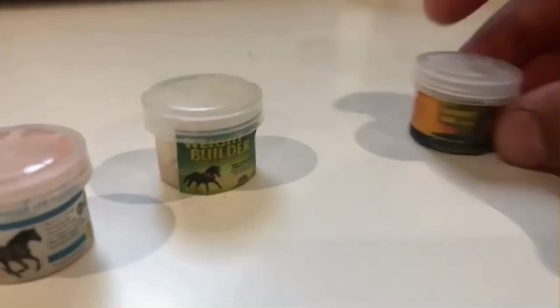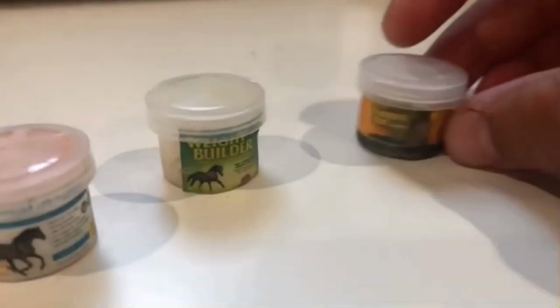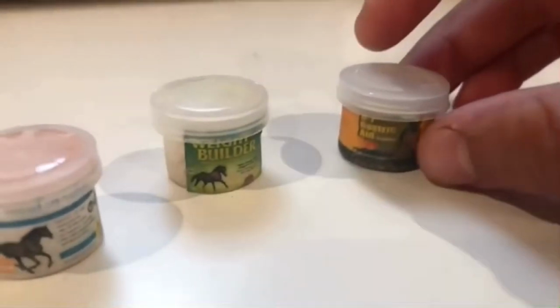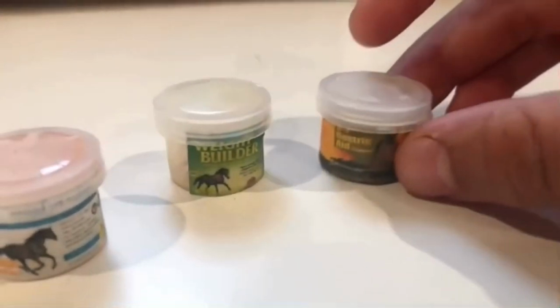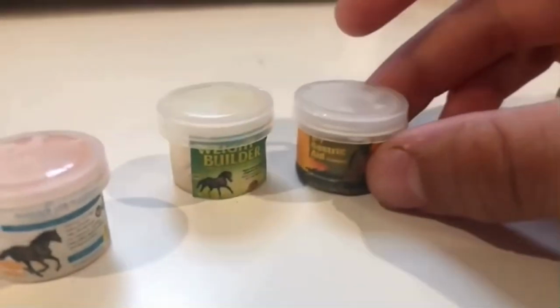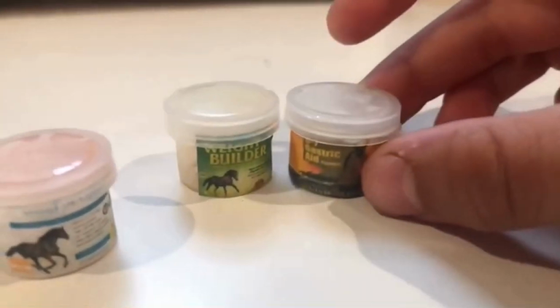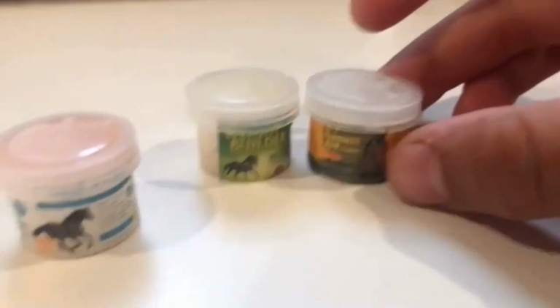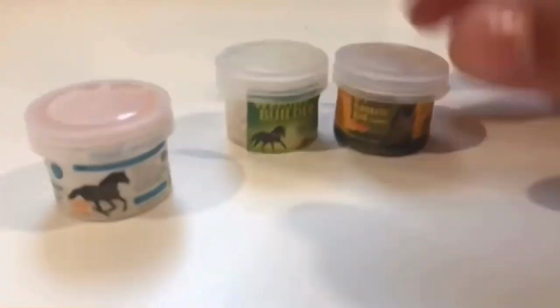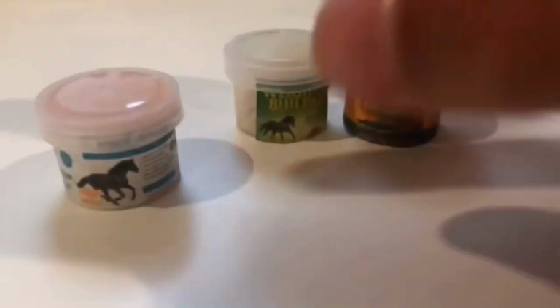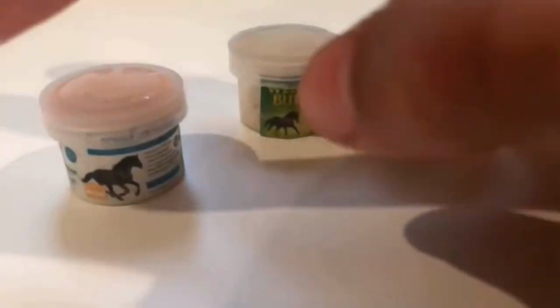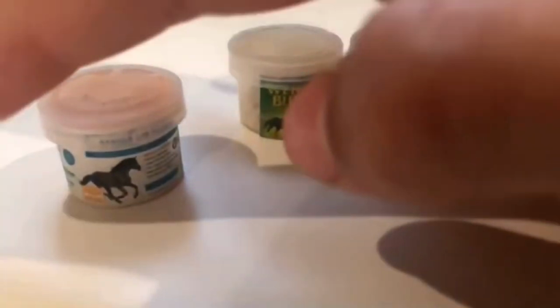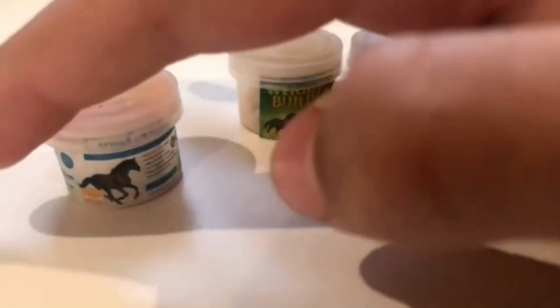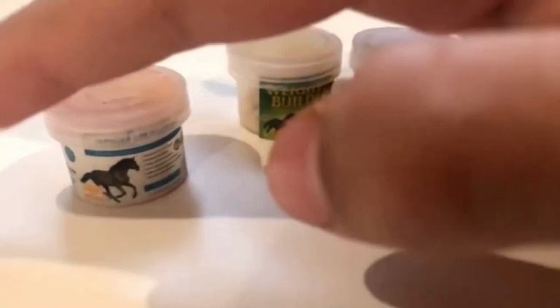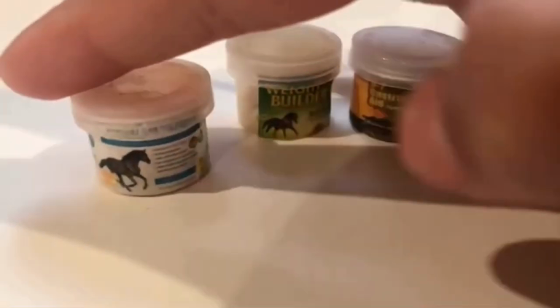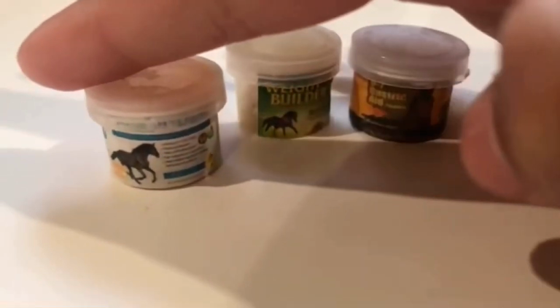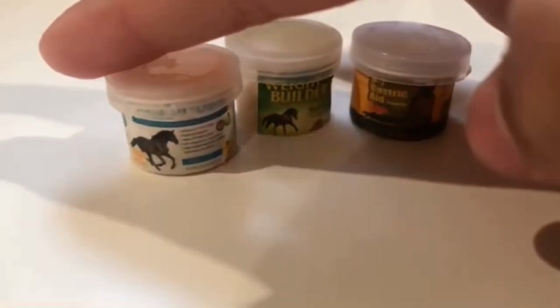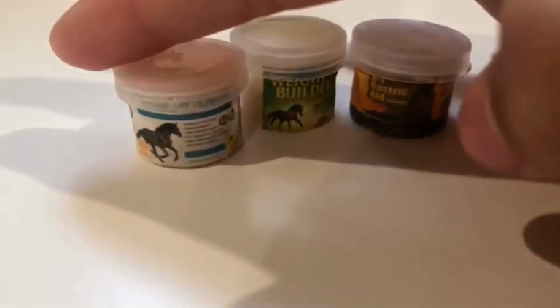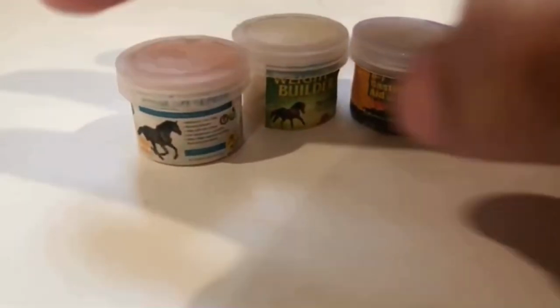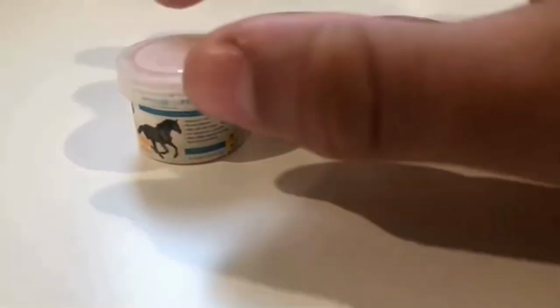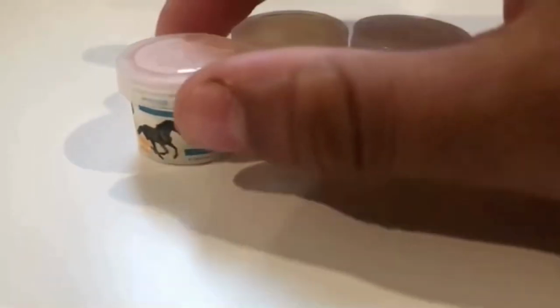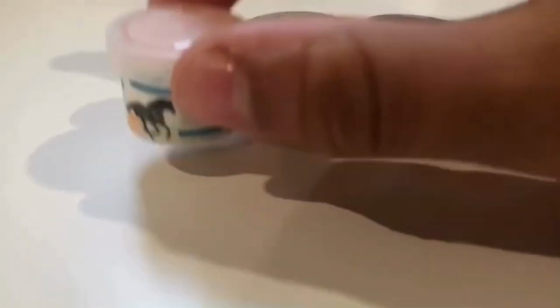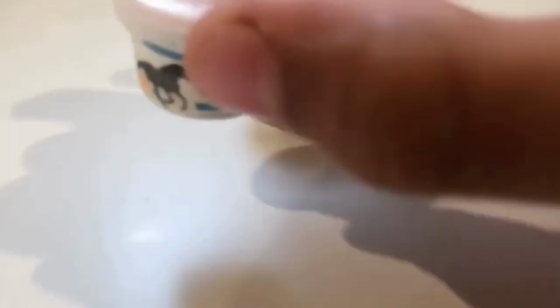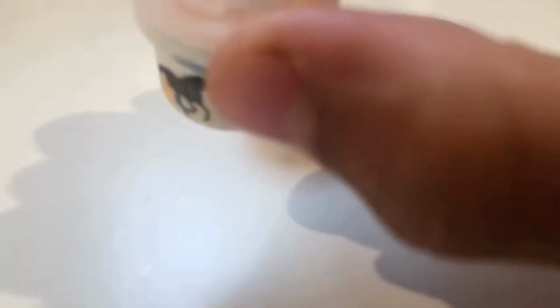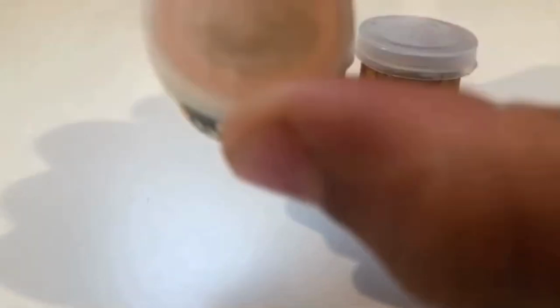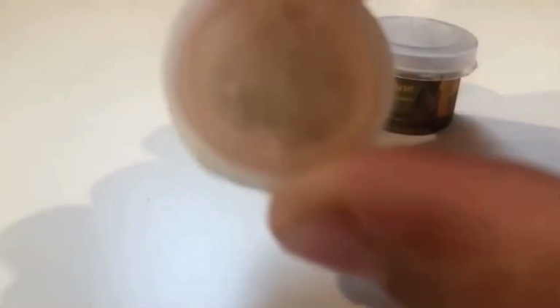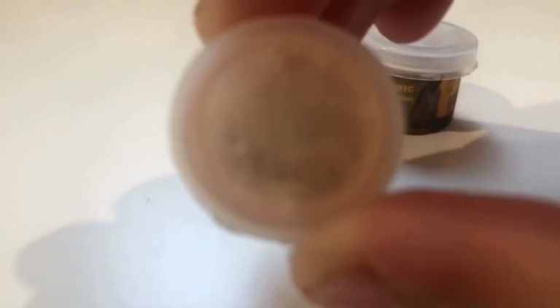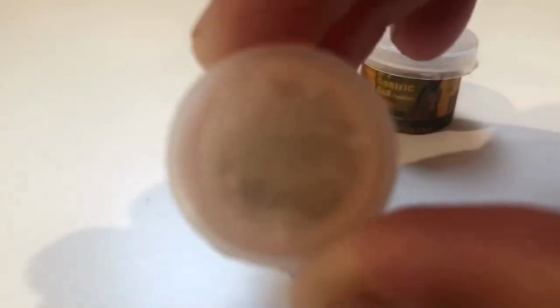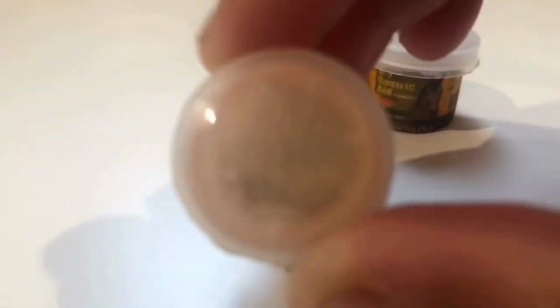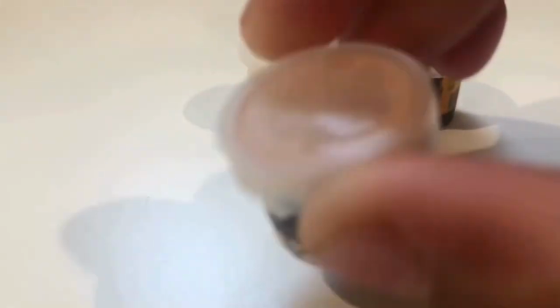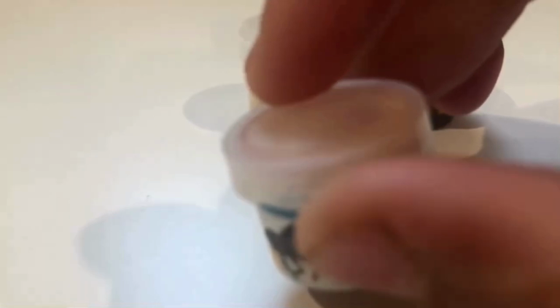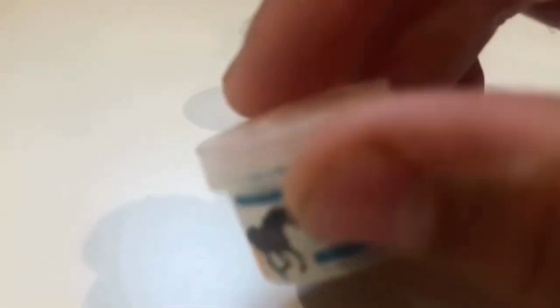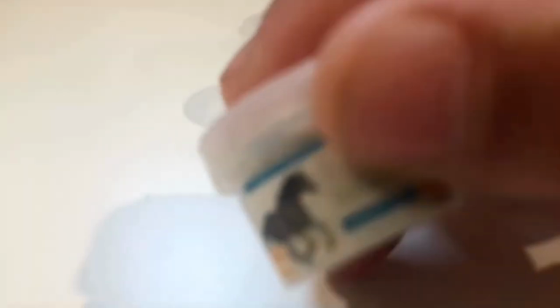Guys, today I'm going to be showing you how to make Schleich mini accessories.